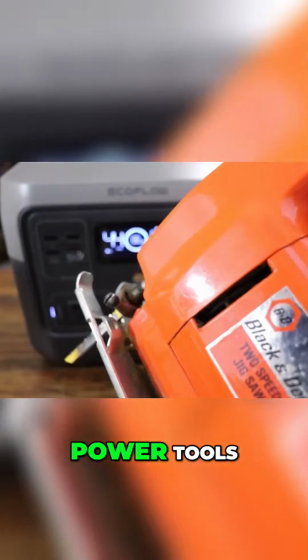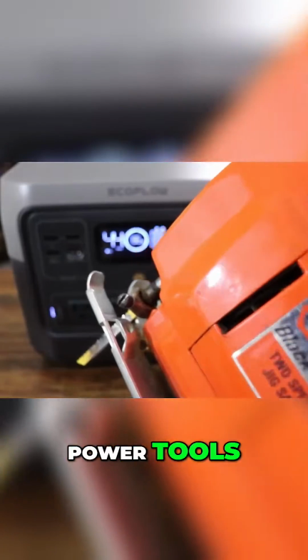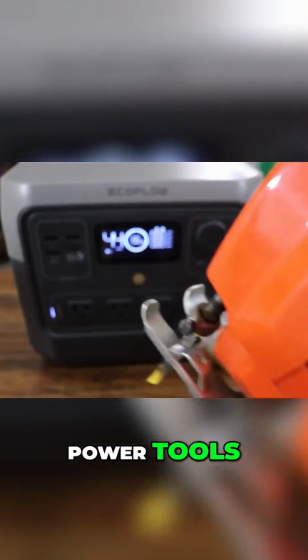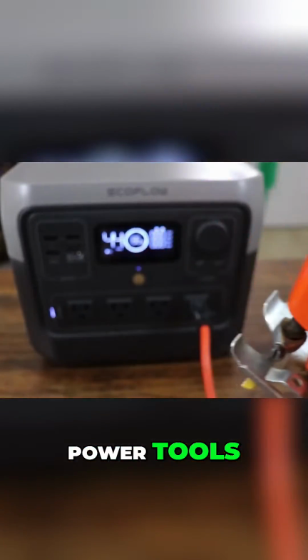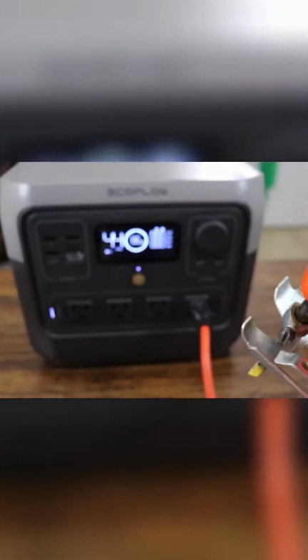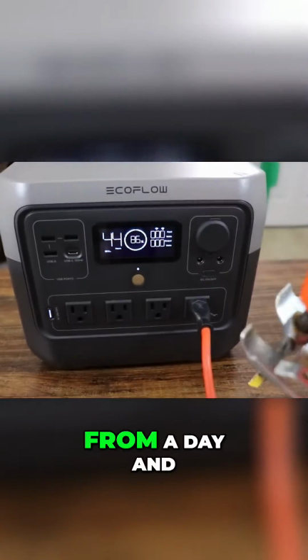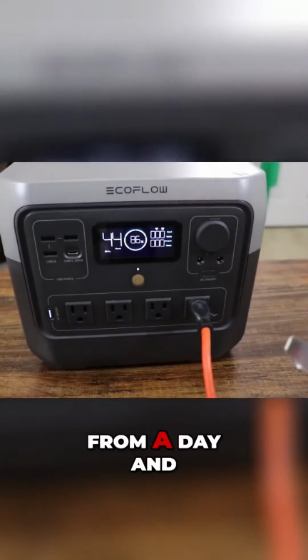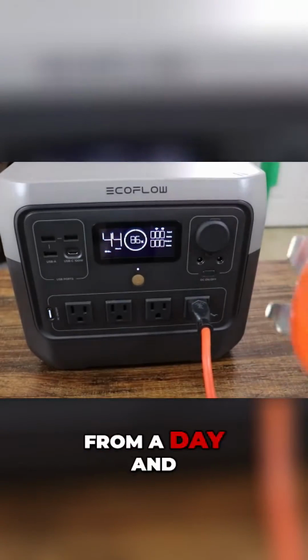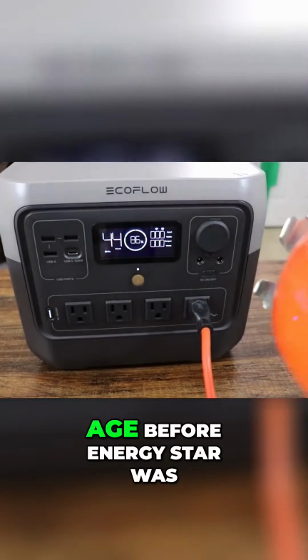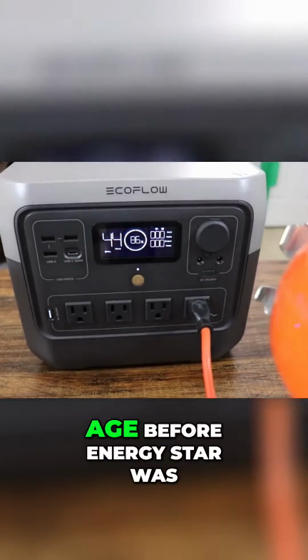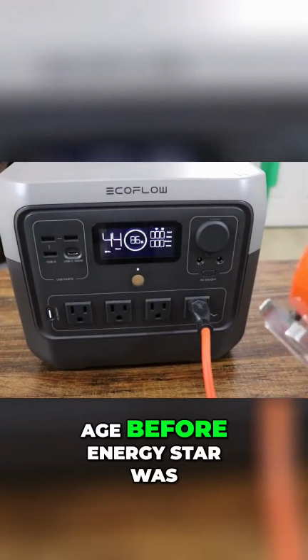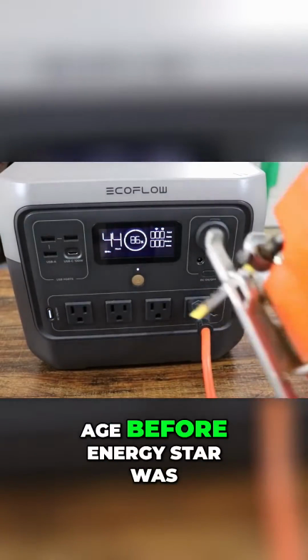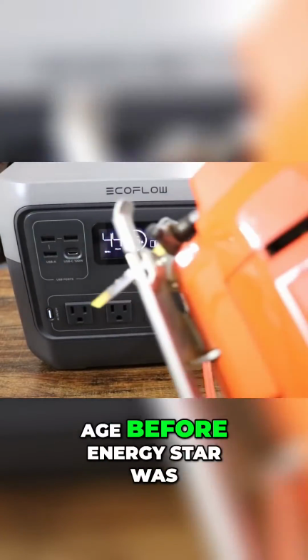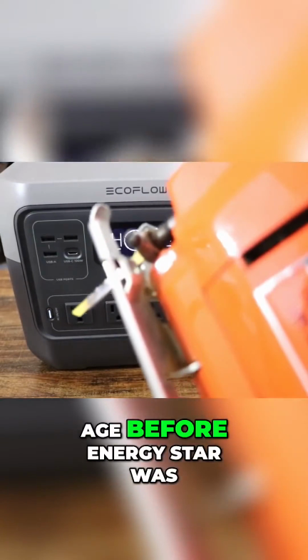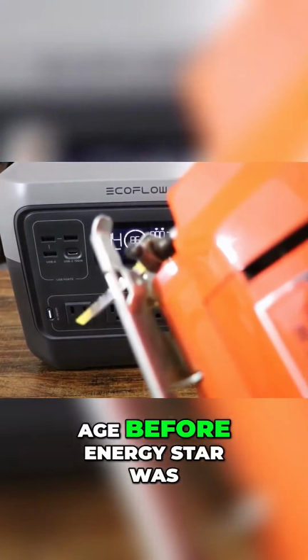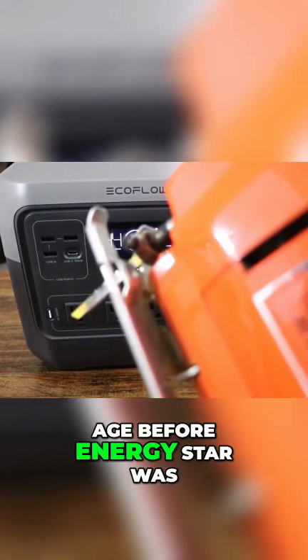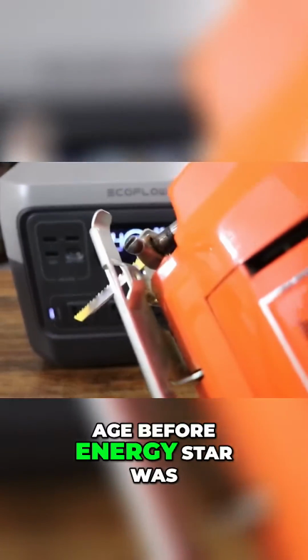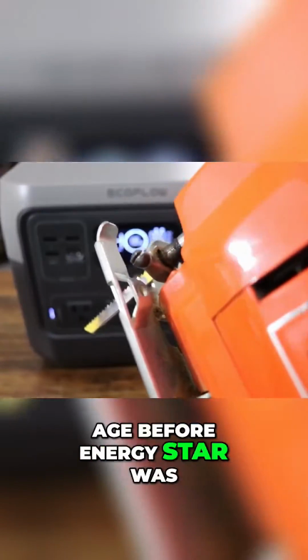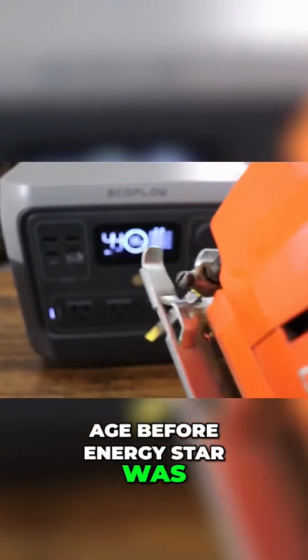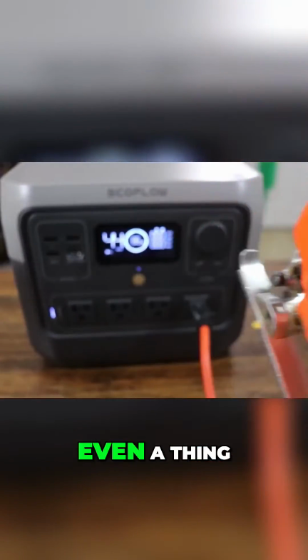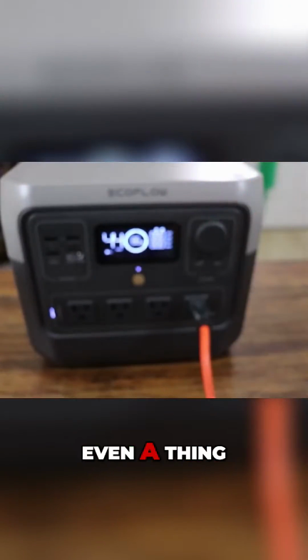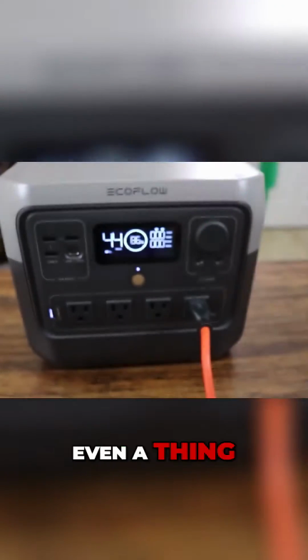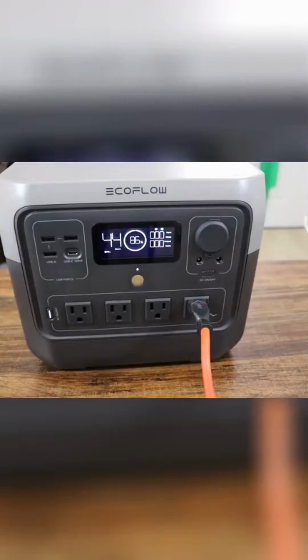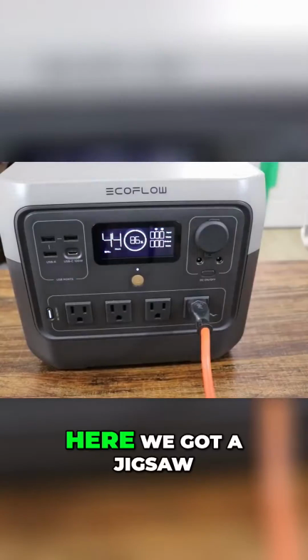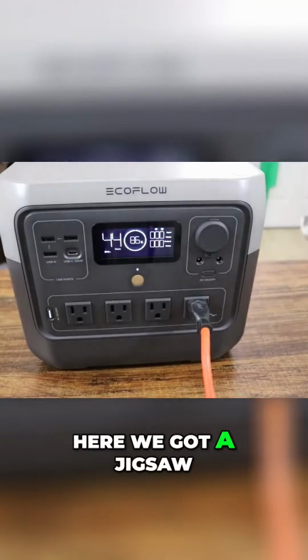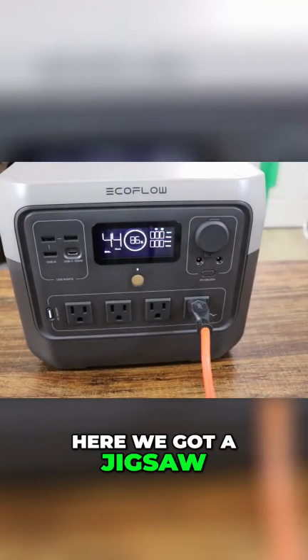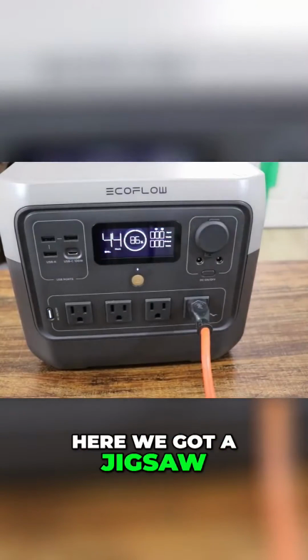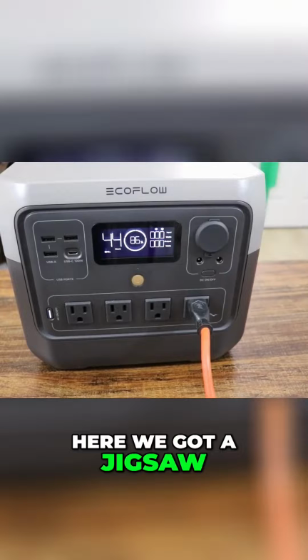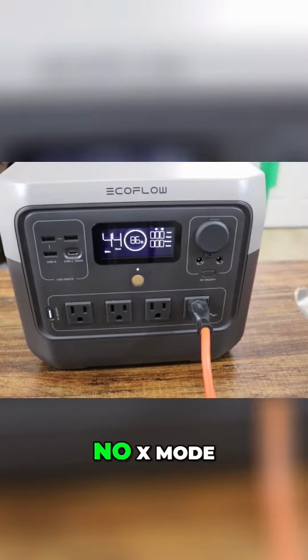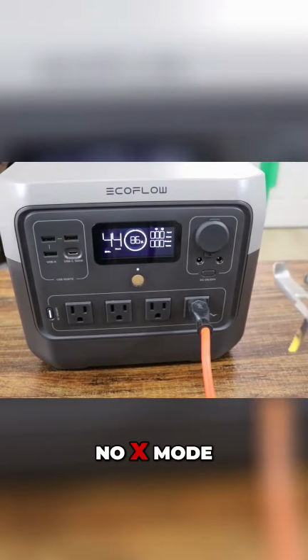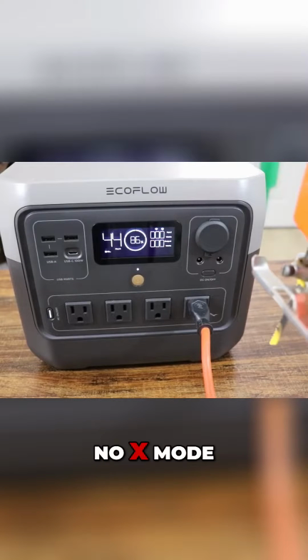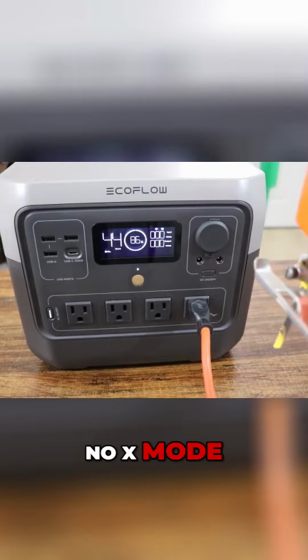Power tools from a day and age before Energy Star was even a thing. We got a jigsaw — no X mode.